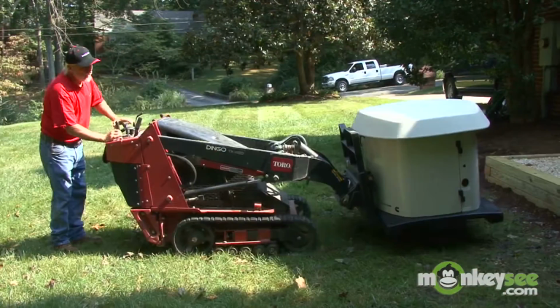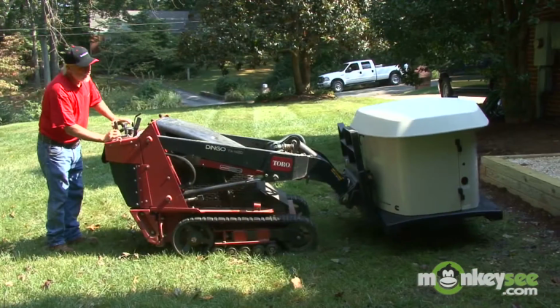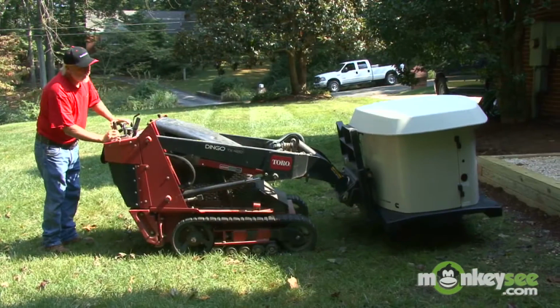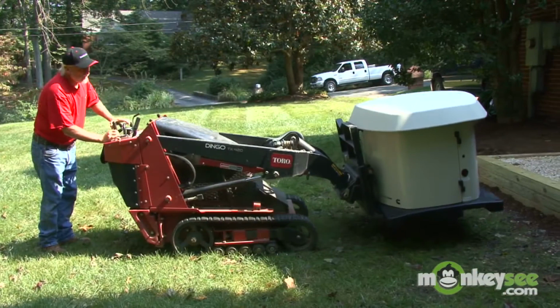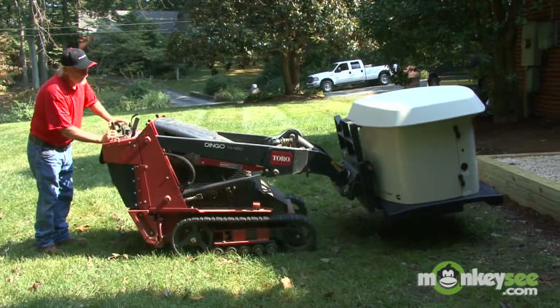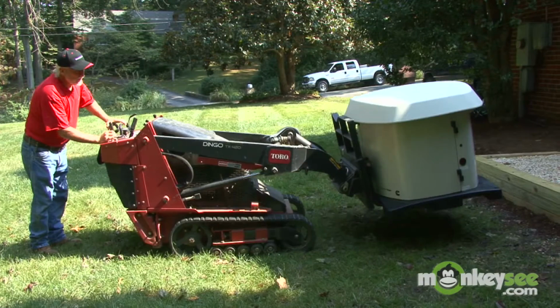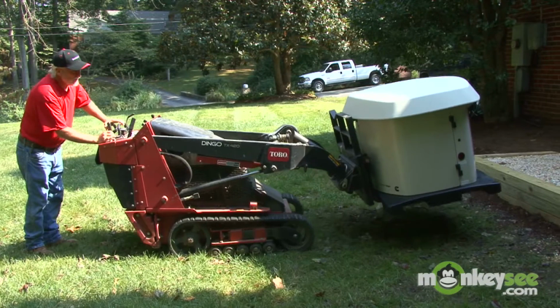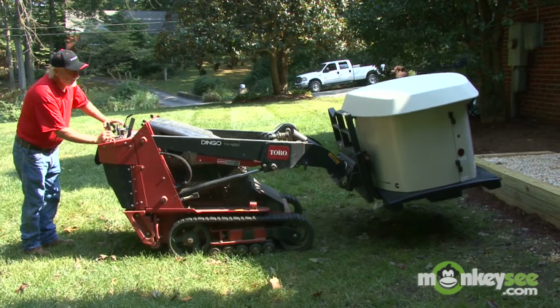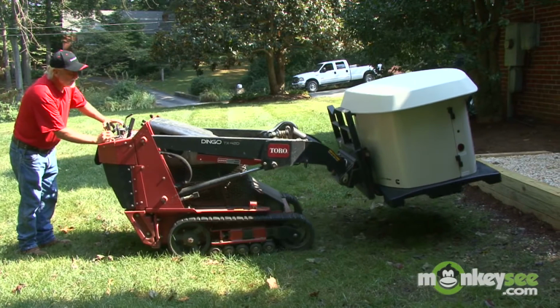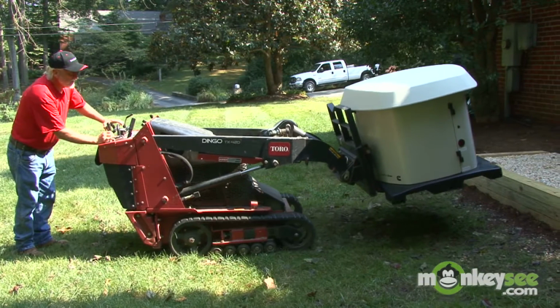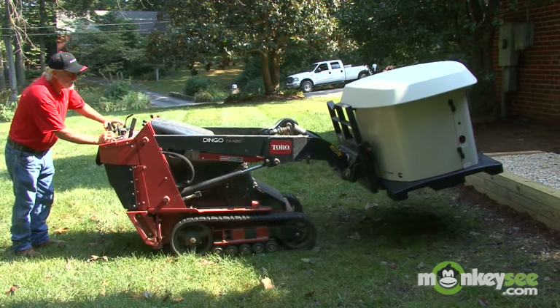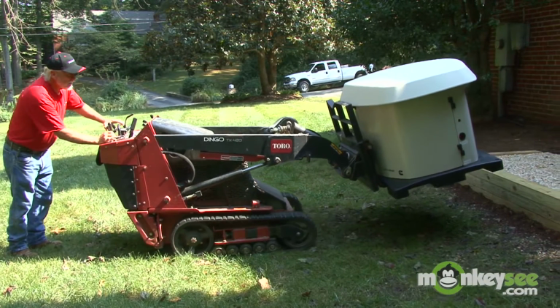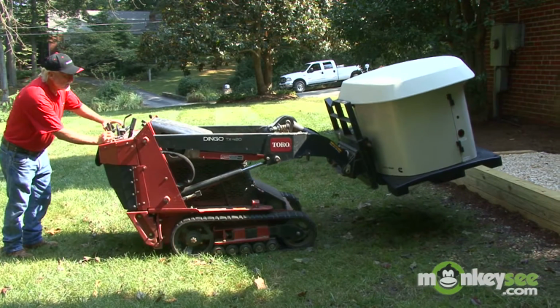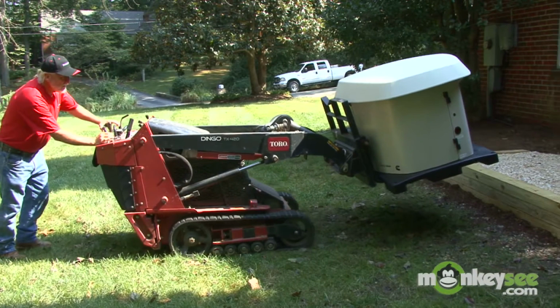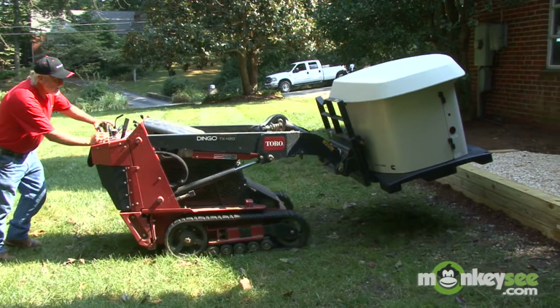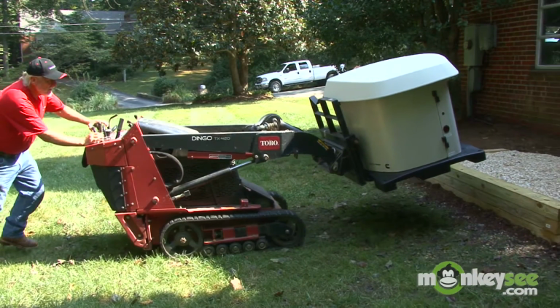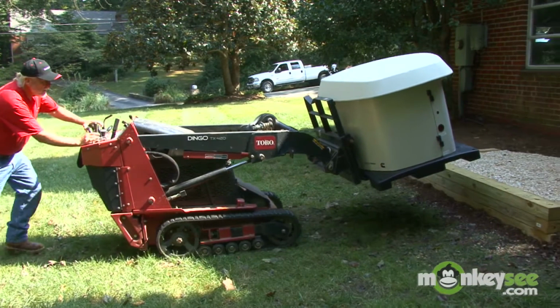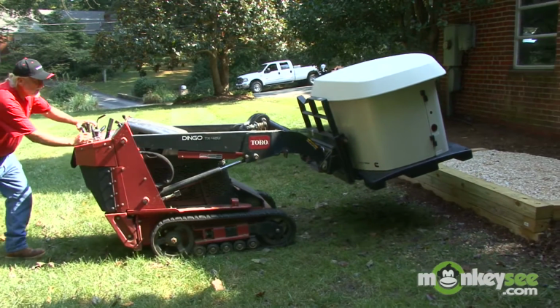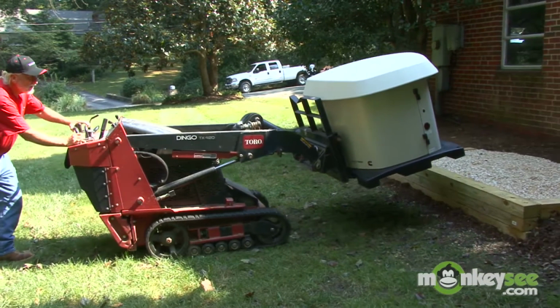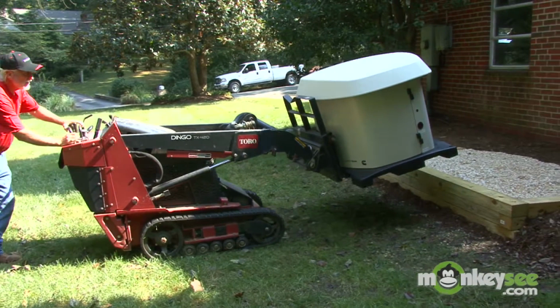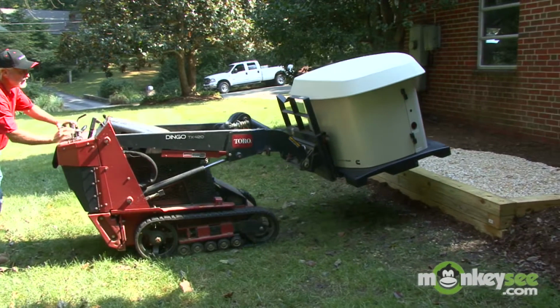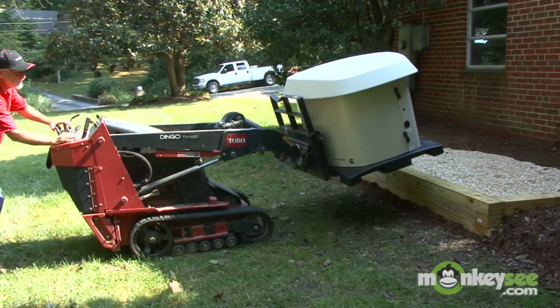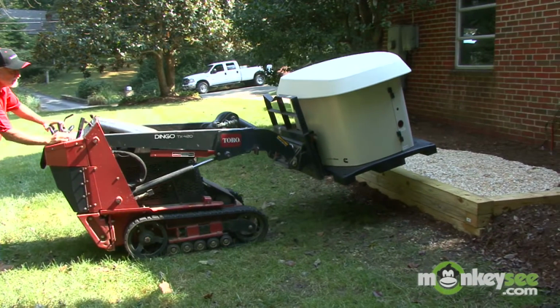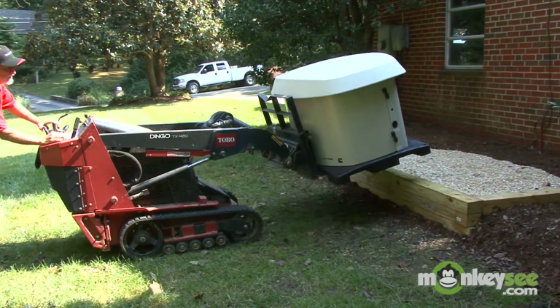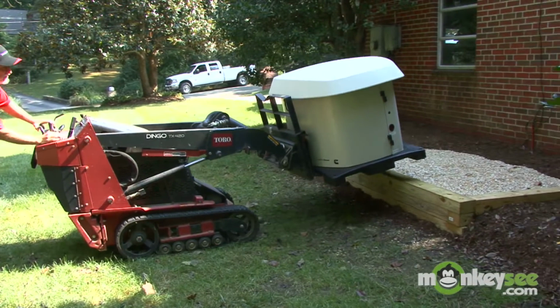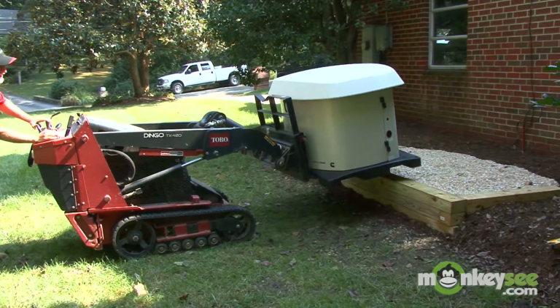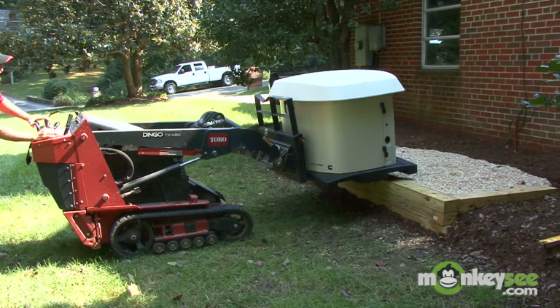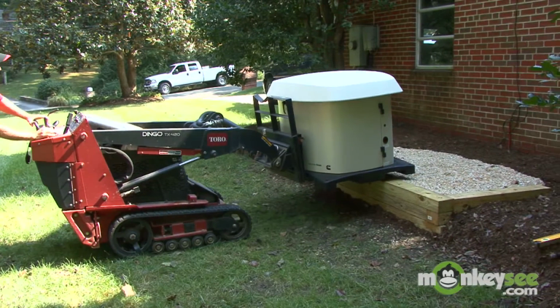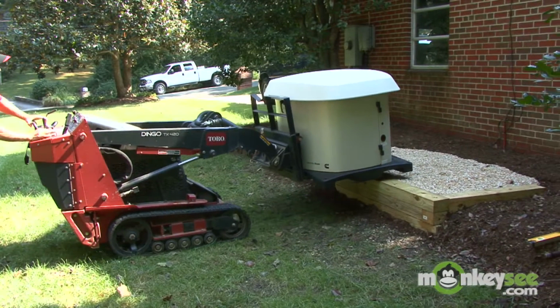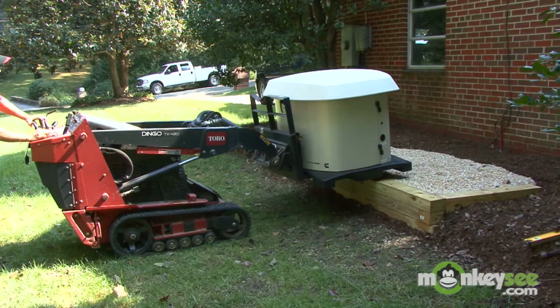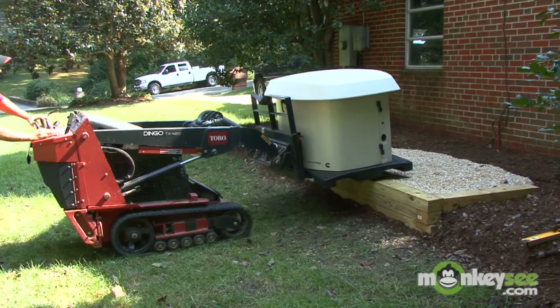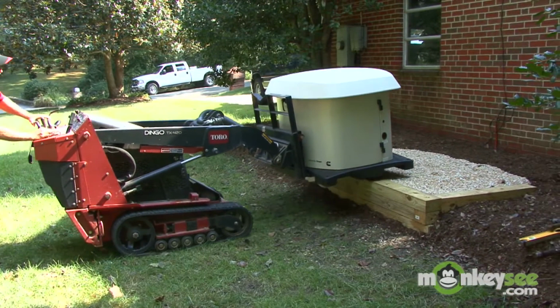With a correctly sized home standby generator, your life can continue without any ill effects.